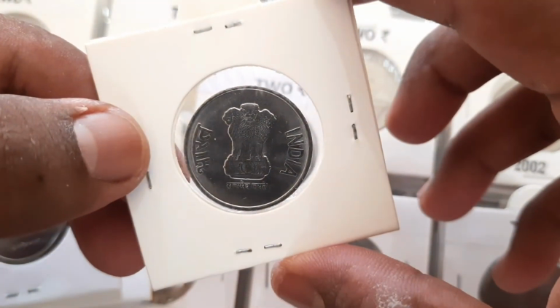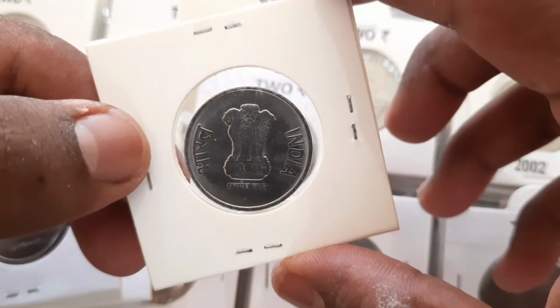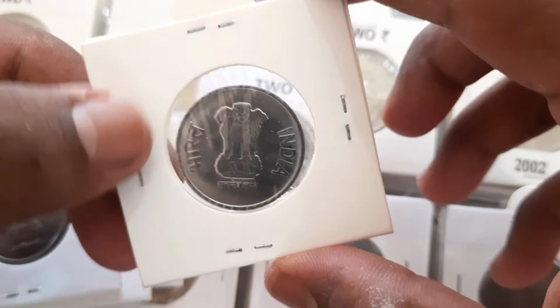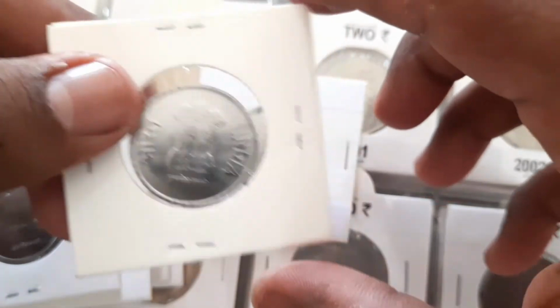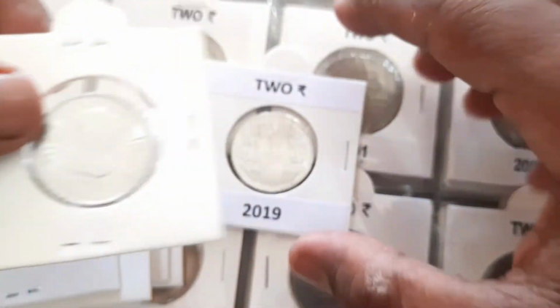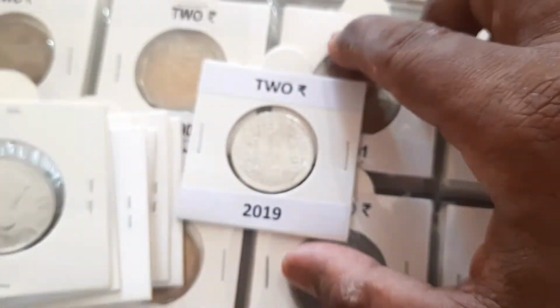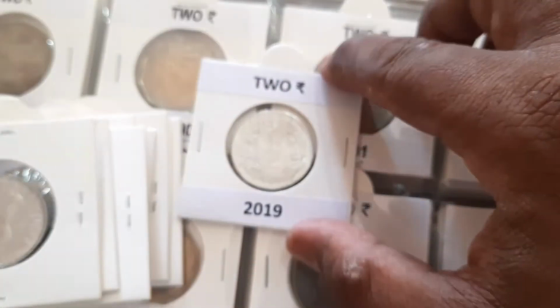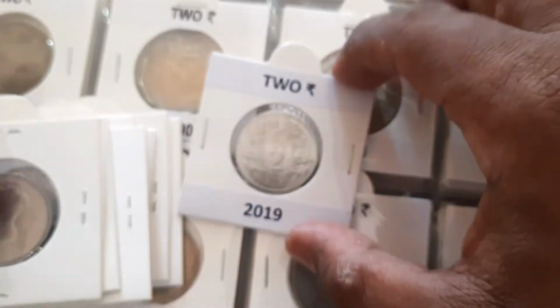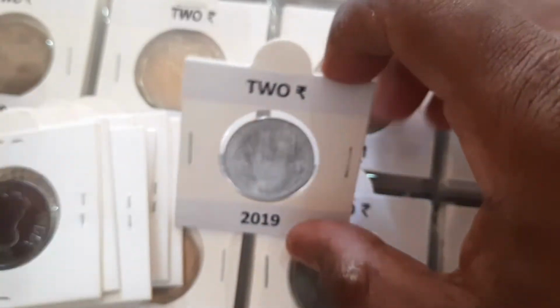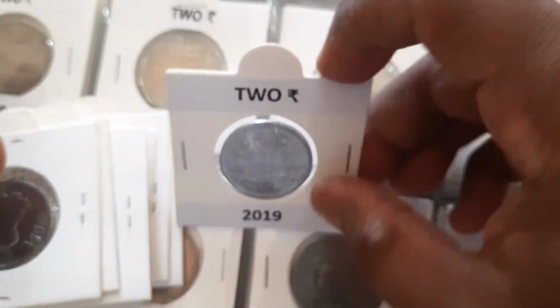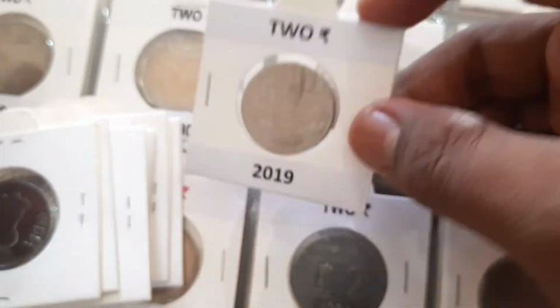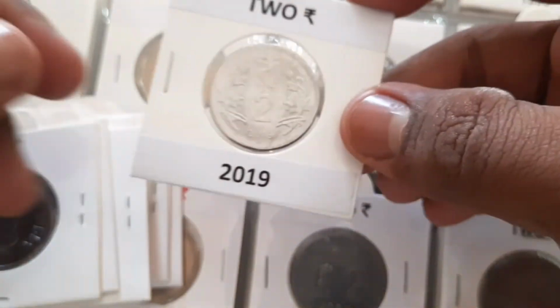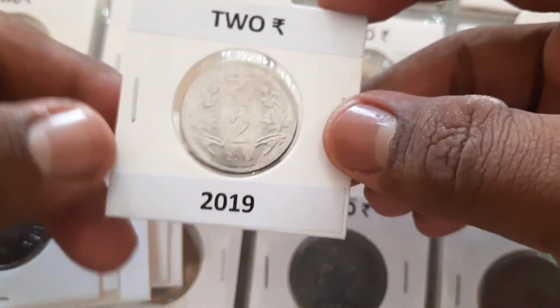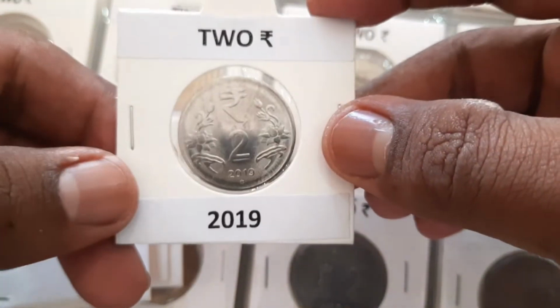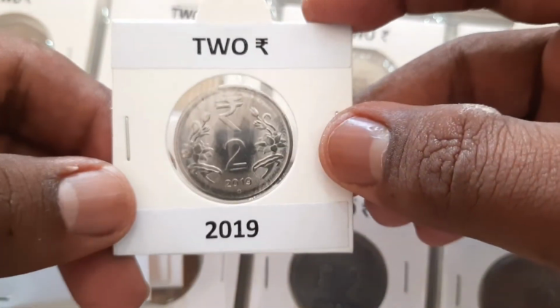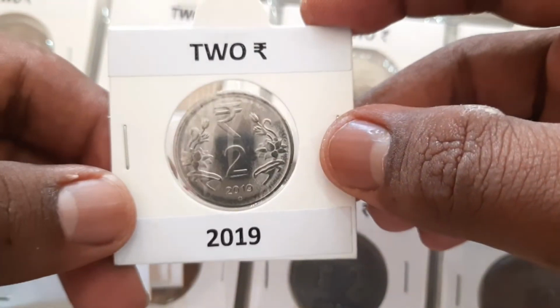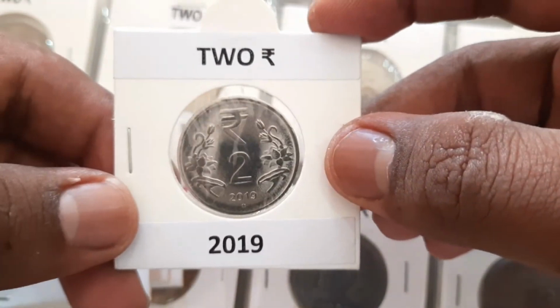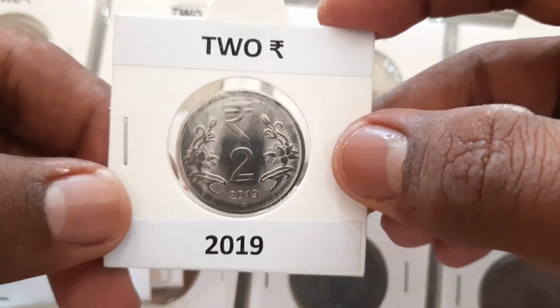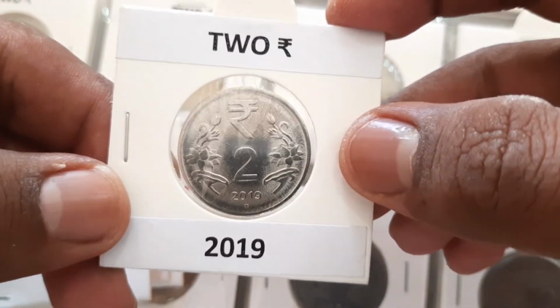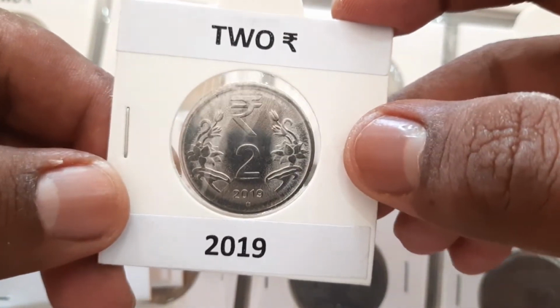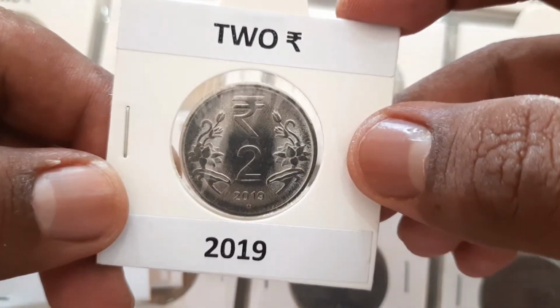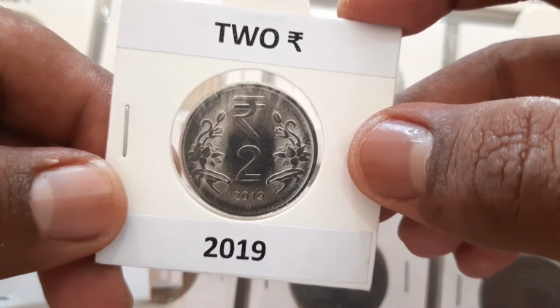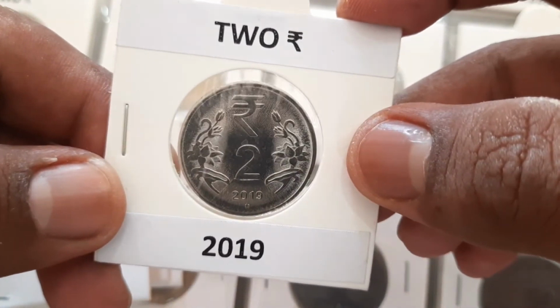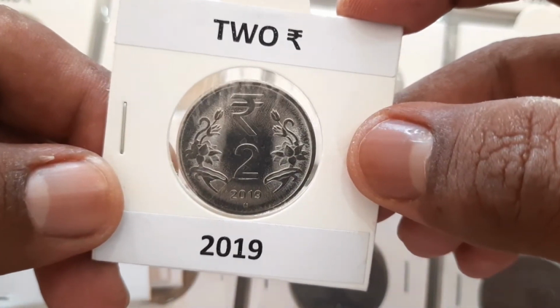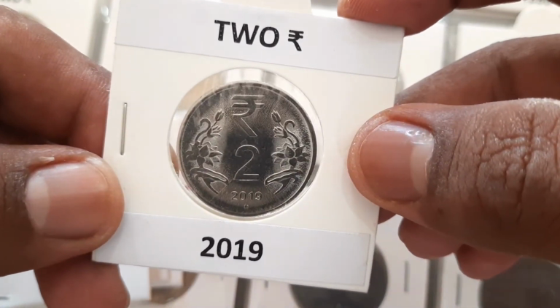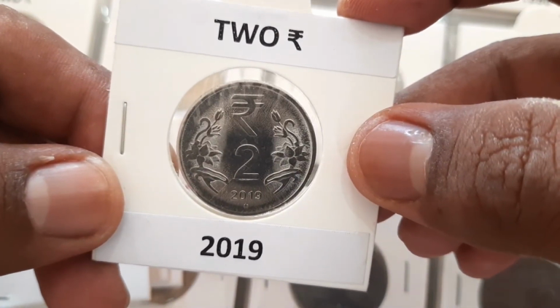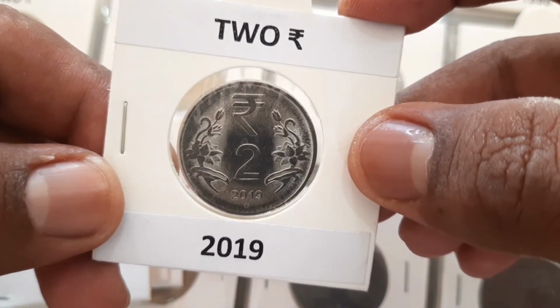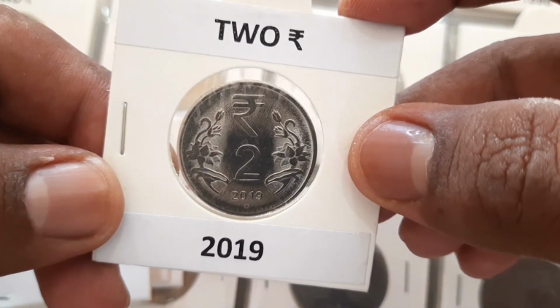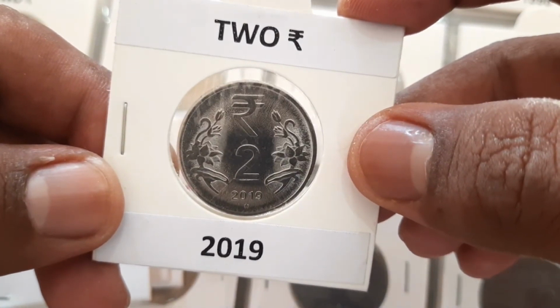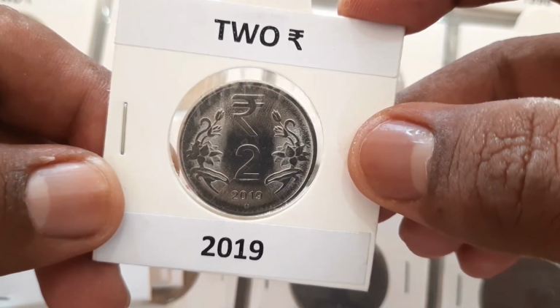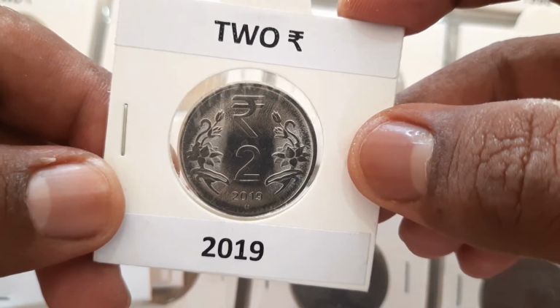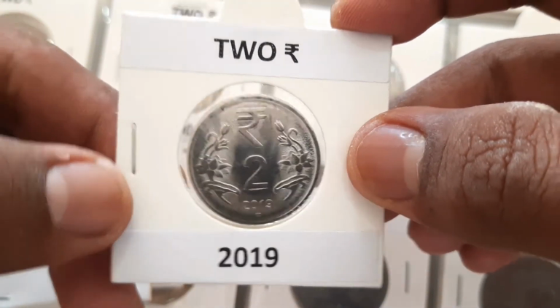All the coins are considered common, and the numismatic value is approximately 5 rupees in uncirculated (UNC) condition.